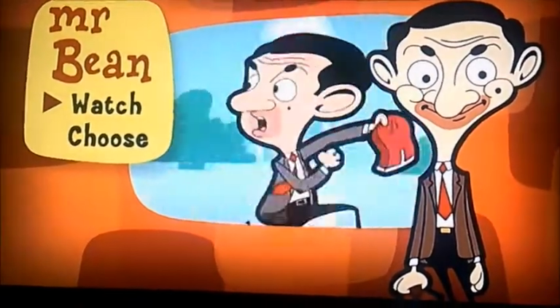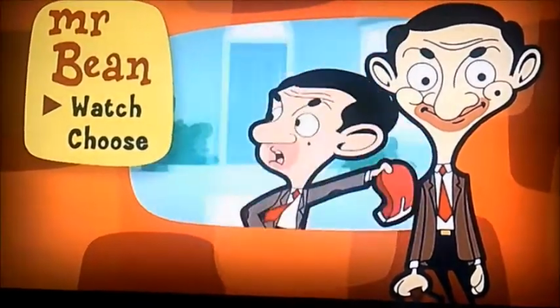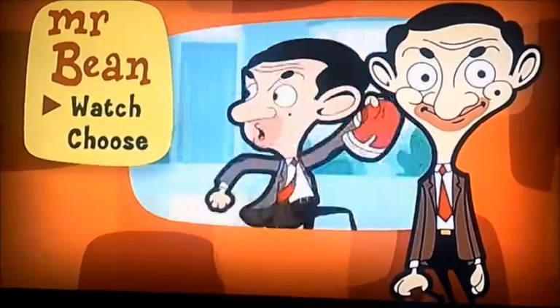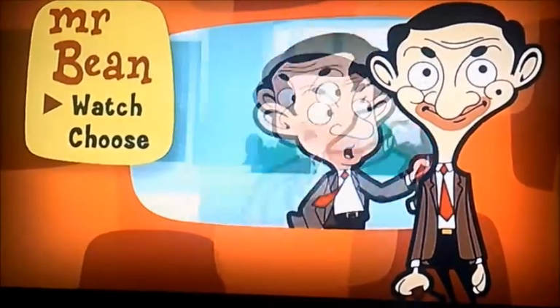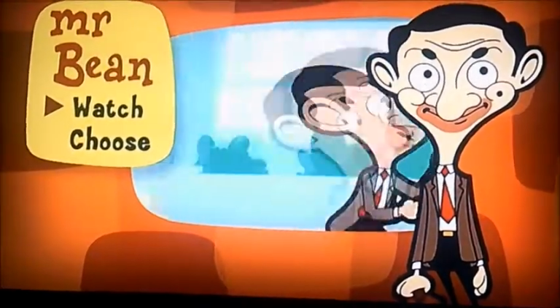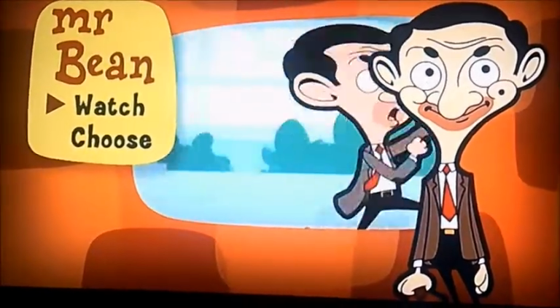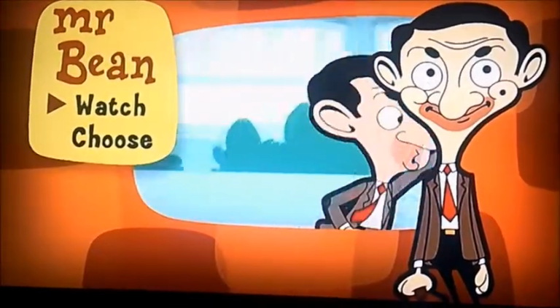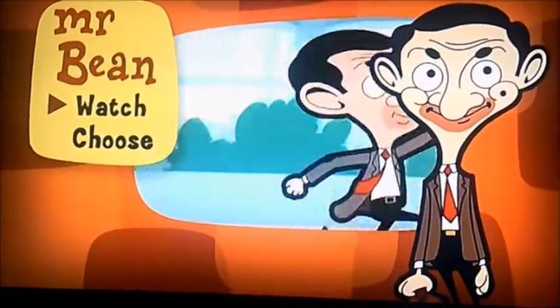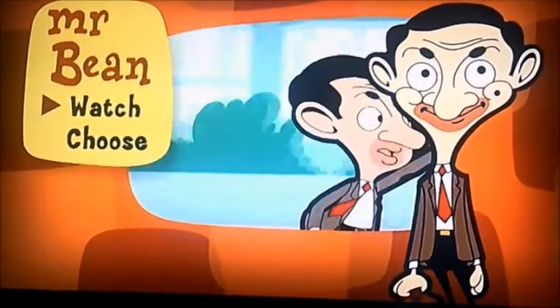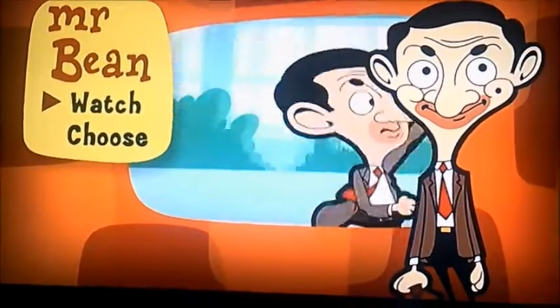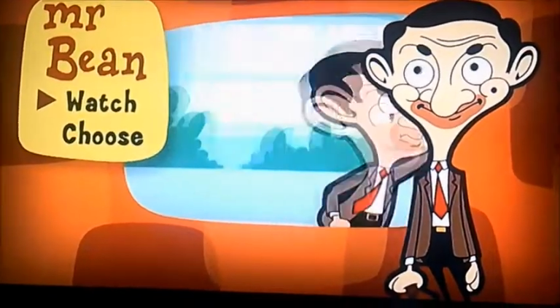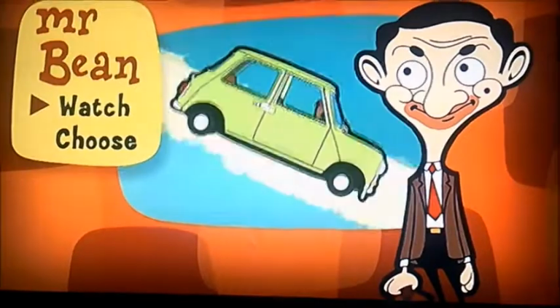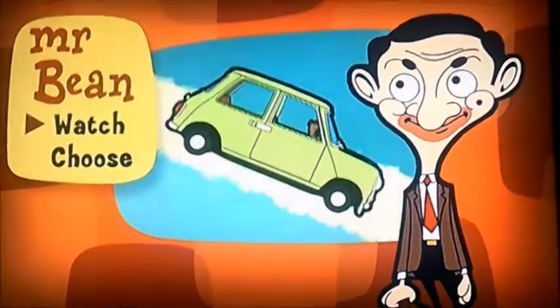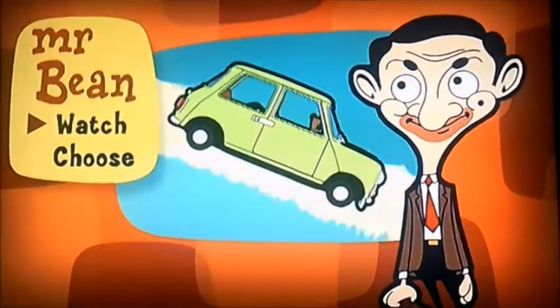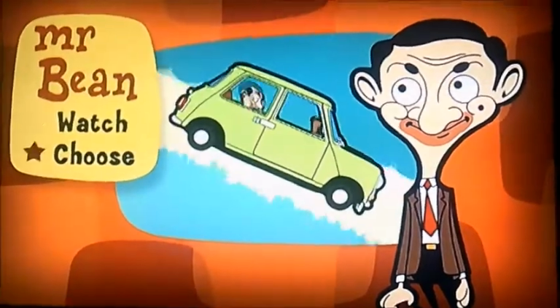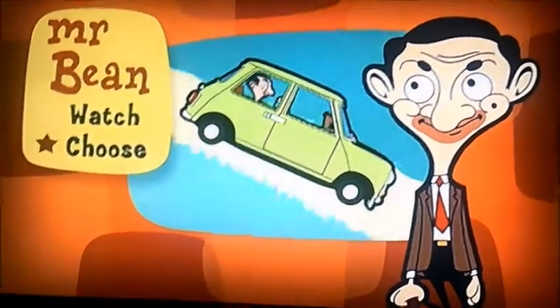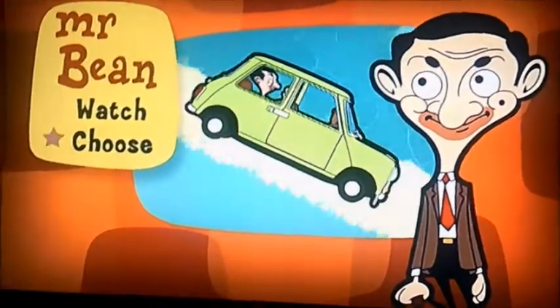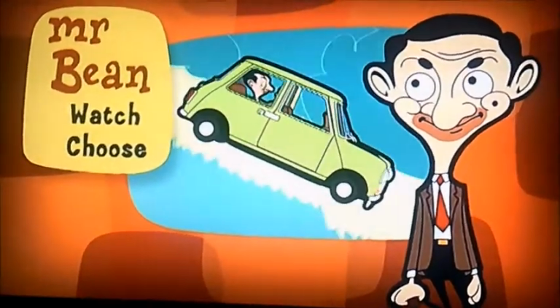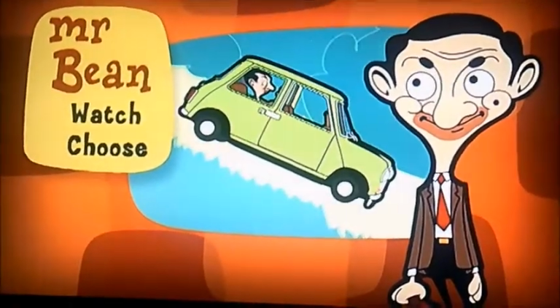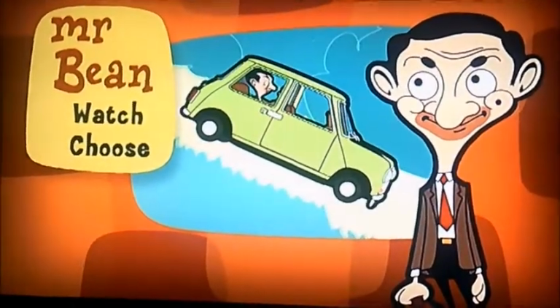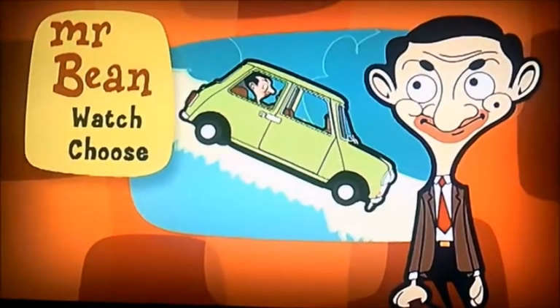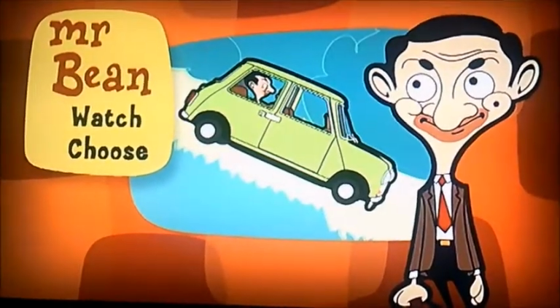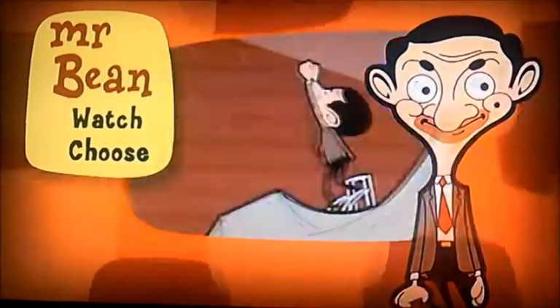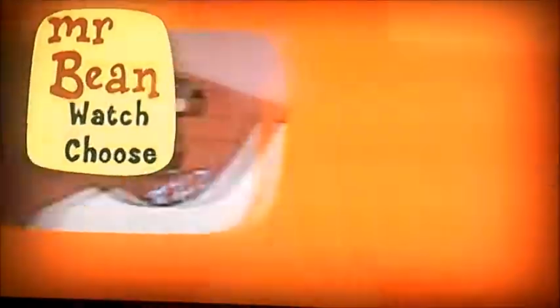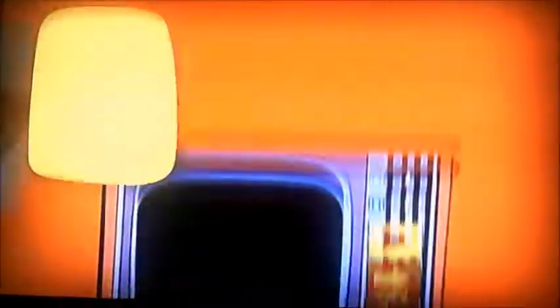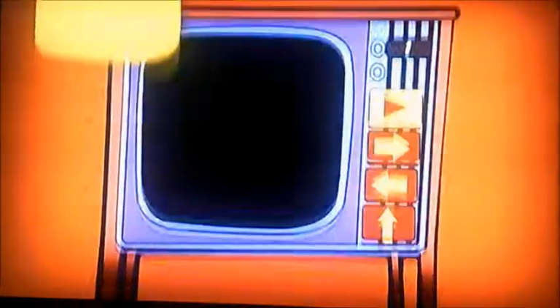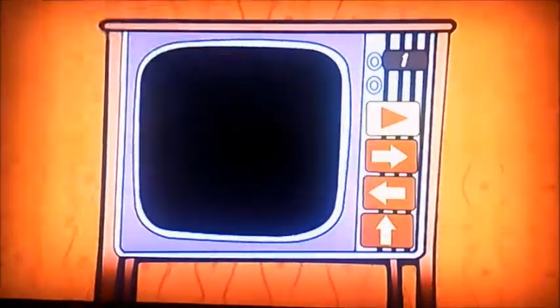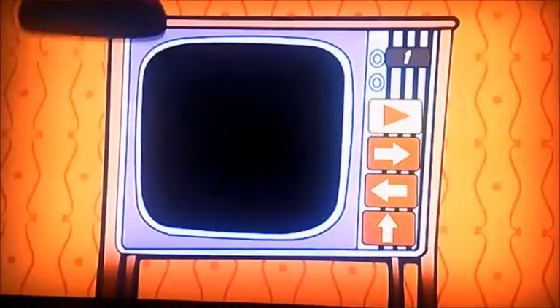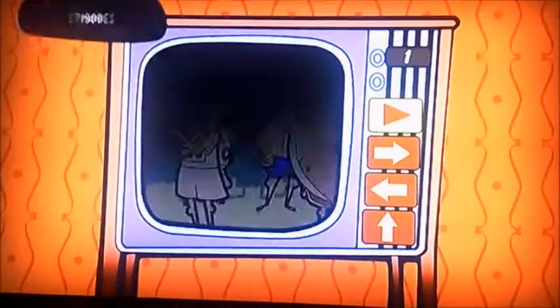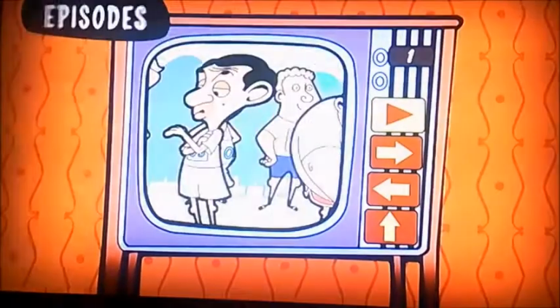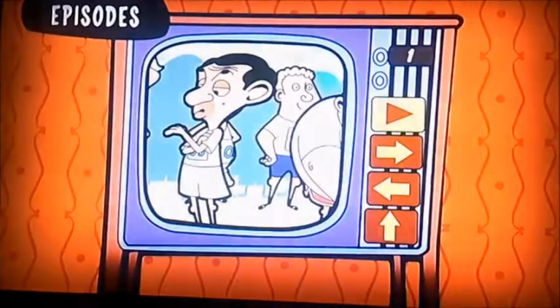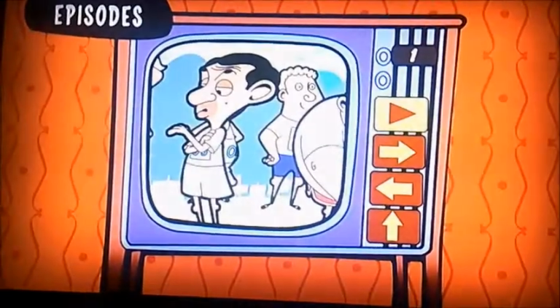Now this time, however, we've got Watch and Choose again. I'm gonna select Choose this time.